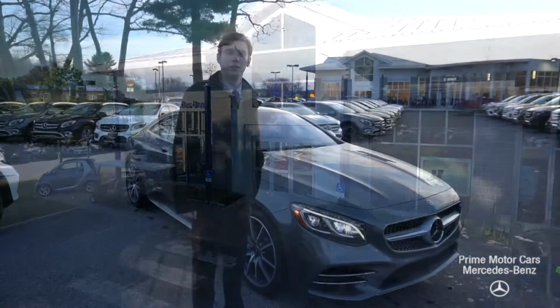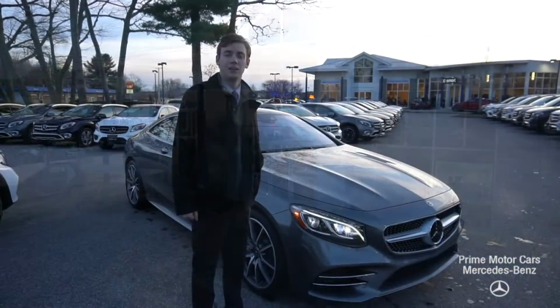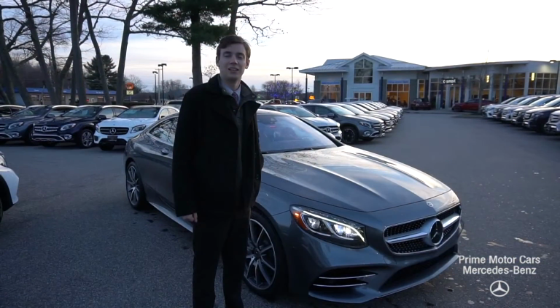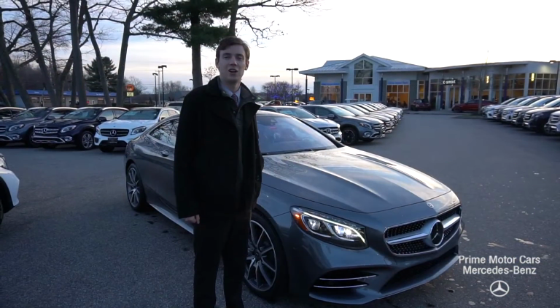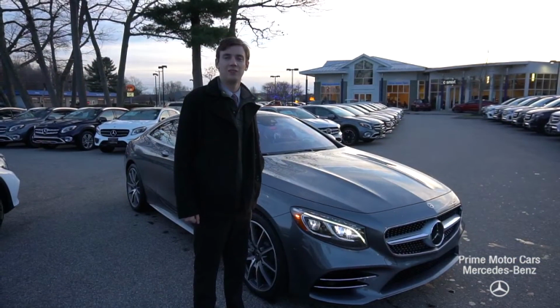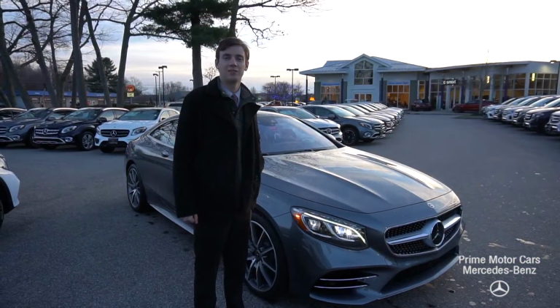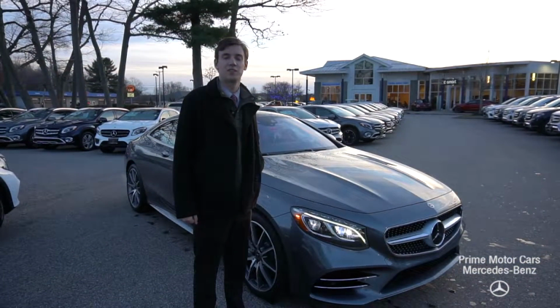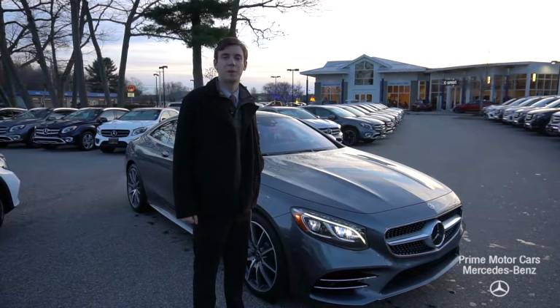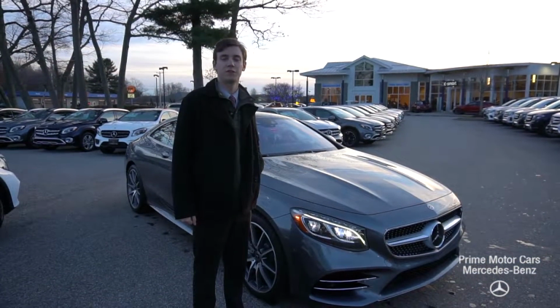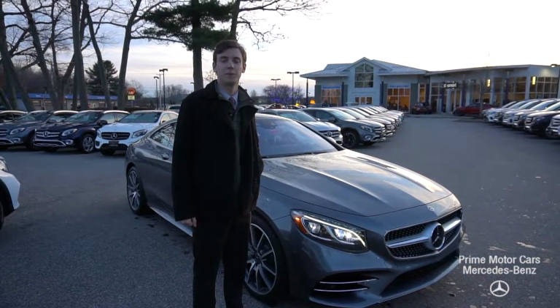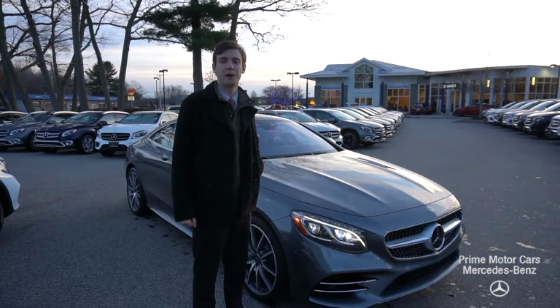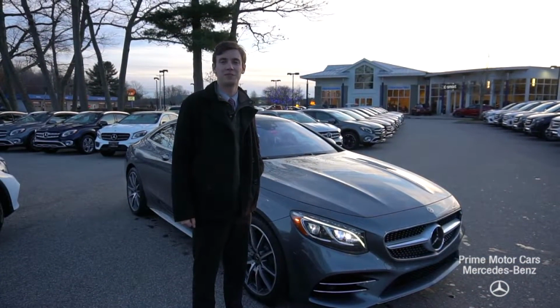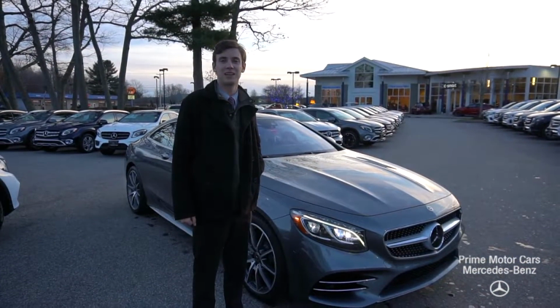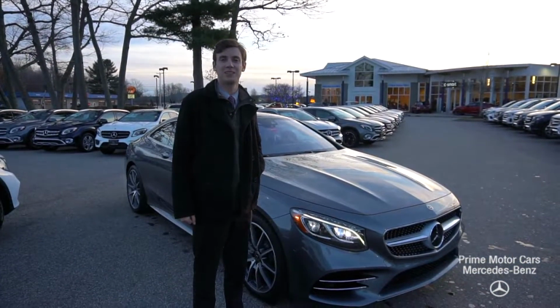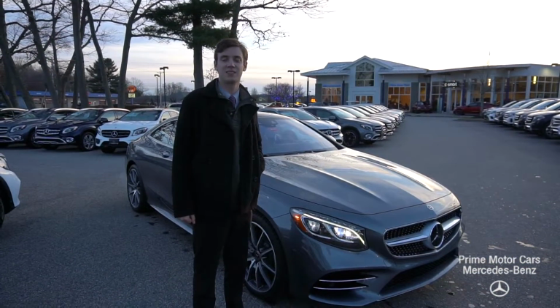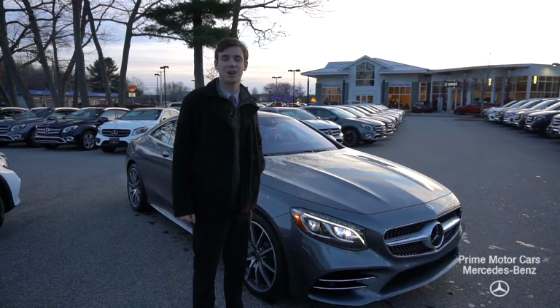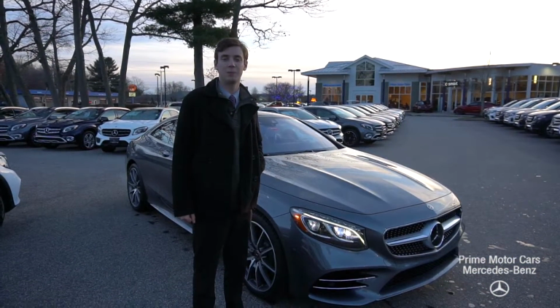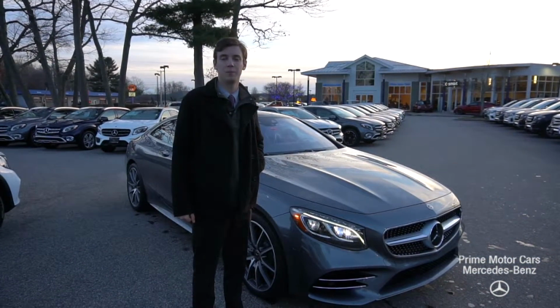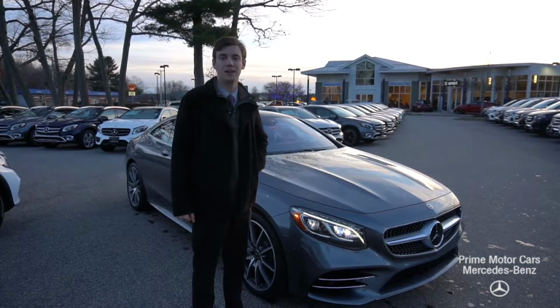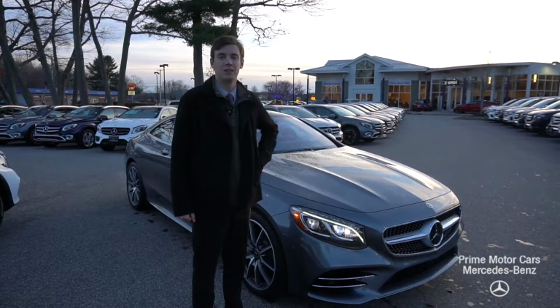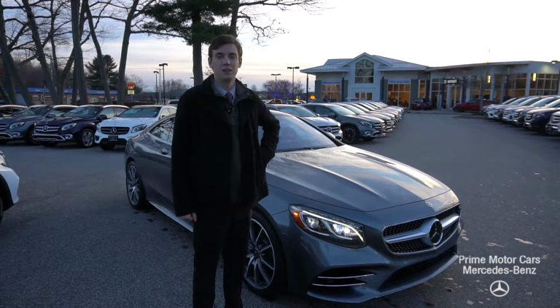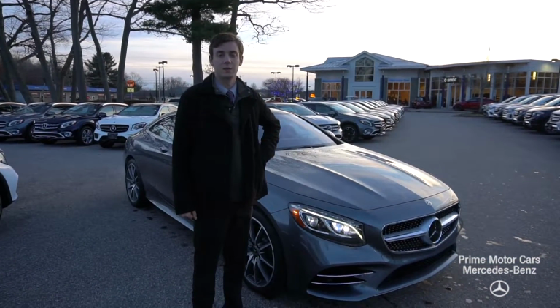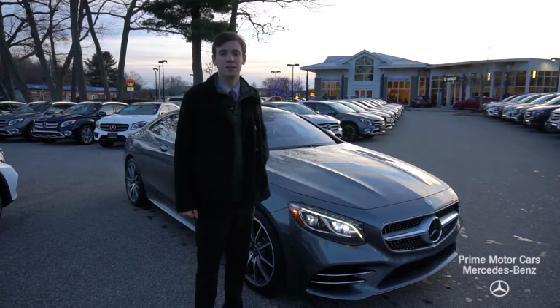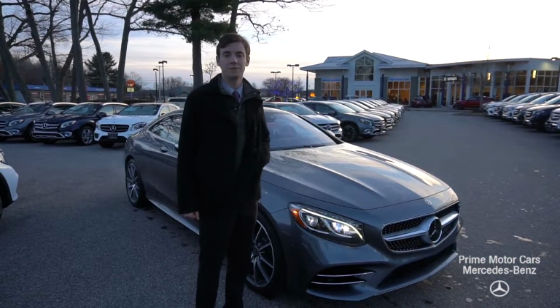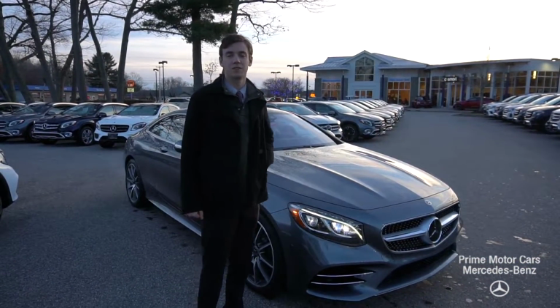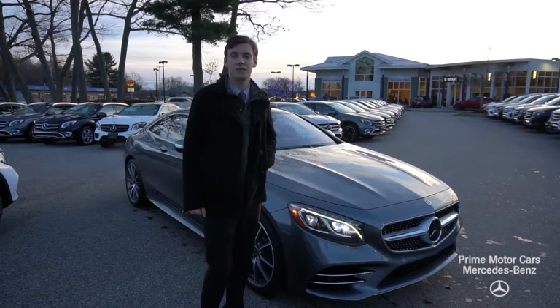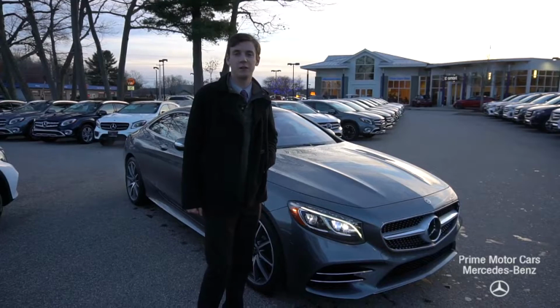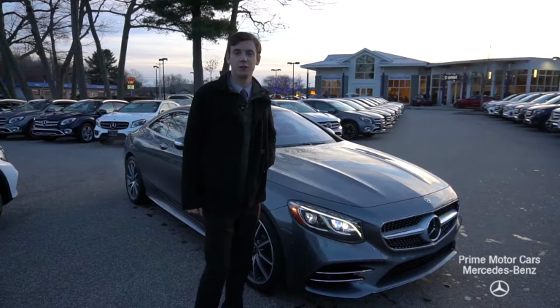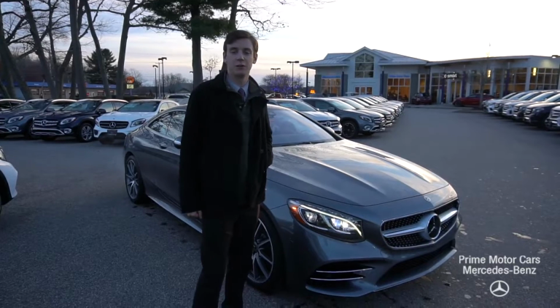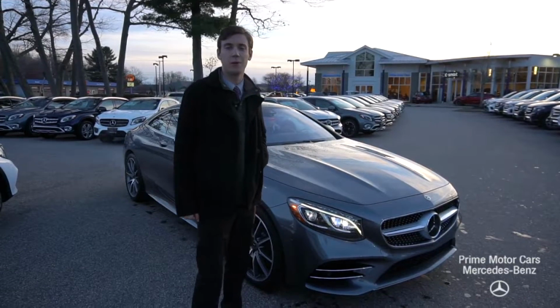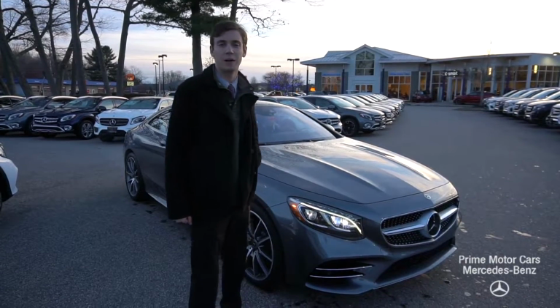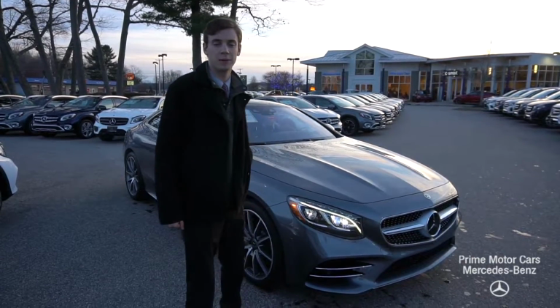Hi Sean, this is Spencer from Prime Mercedes in Scarborough, Maine. To my left is the vehicle you inquired about.